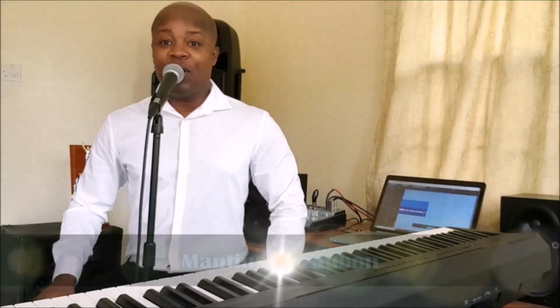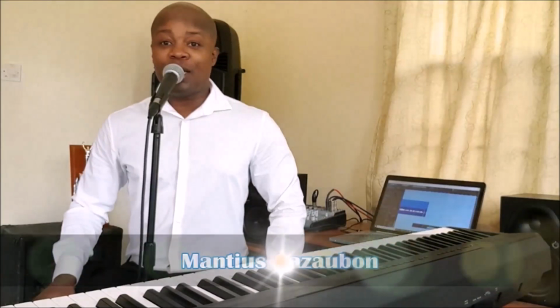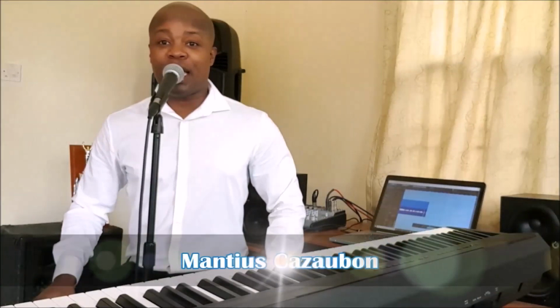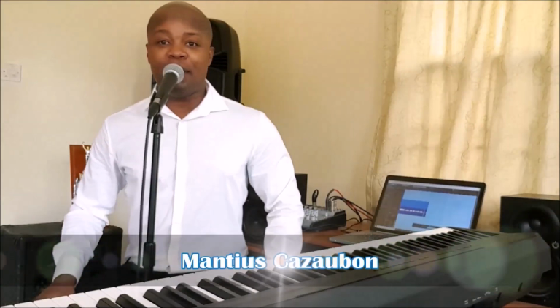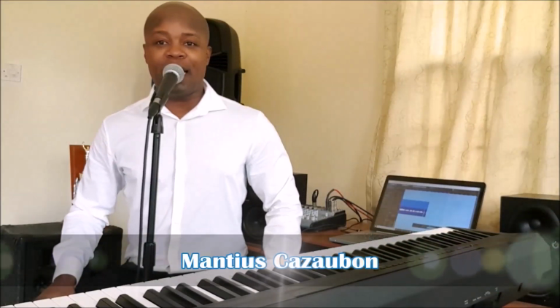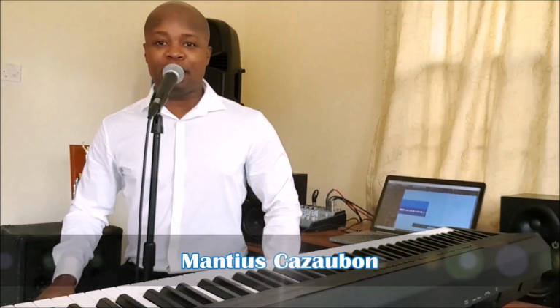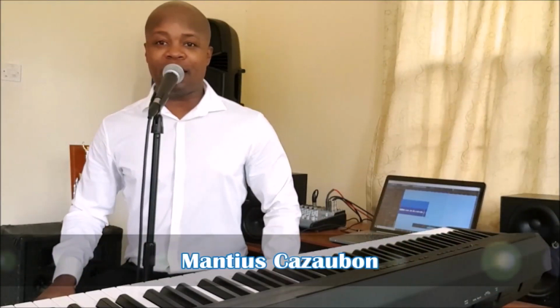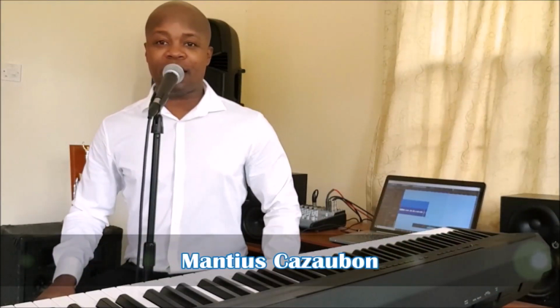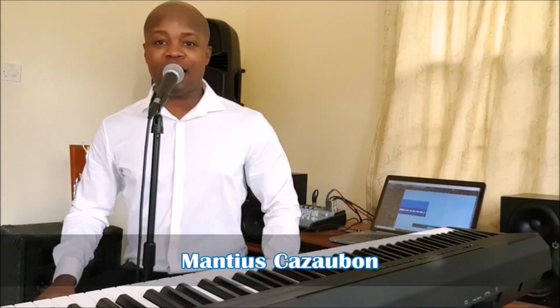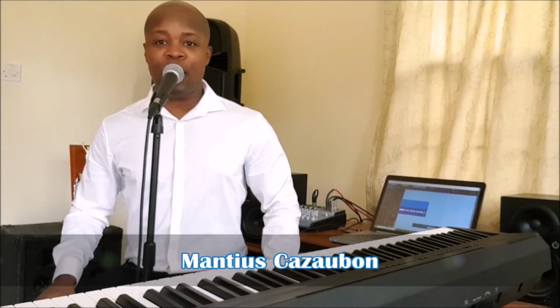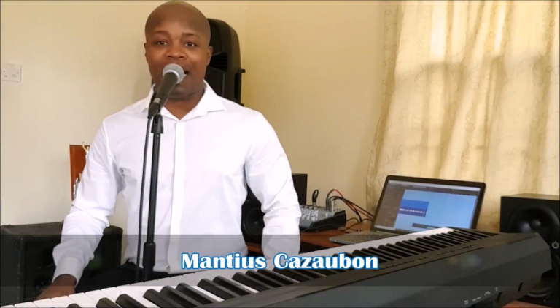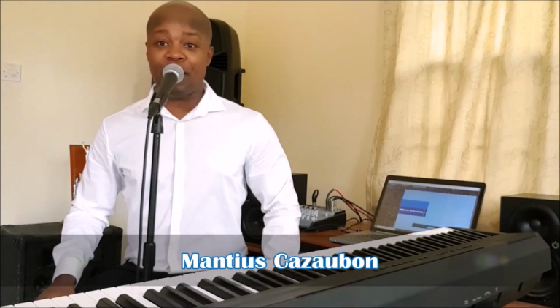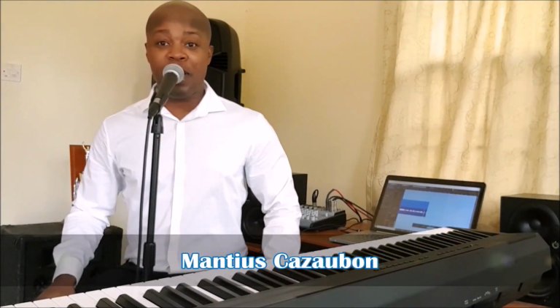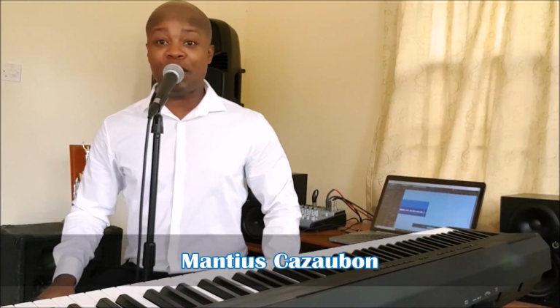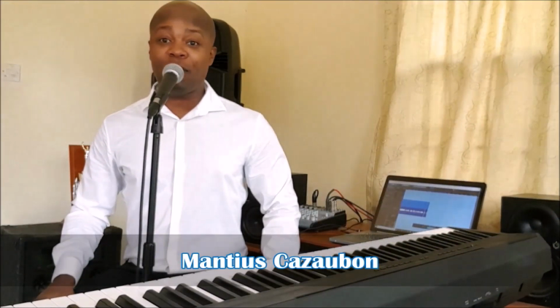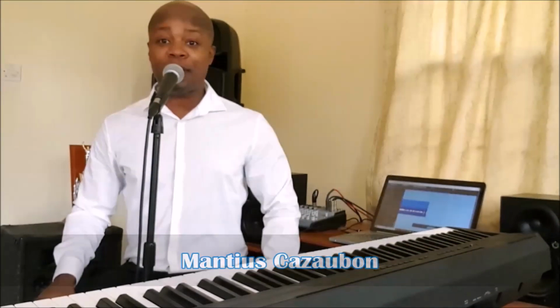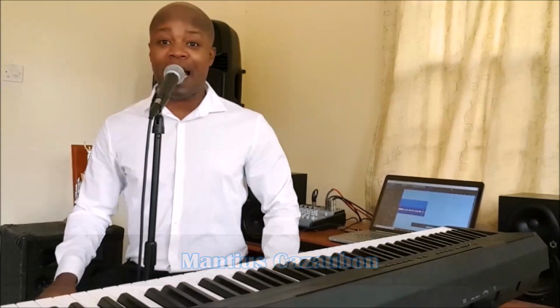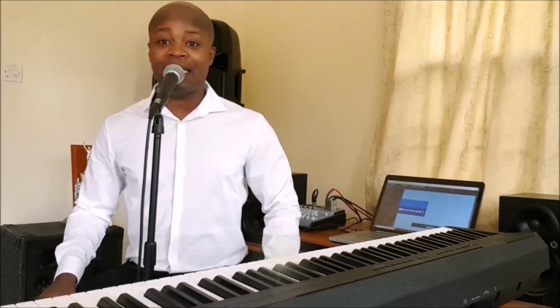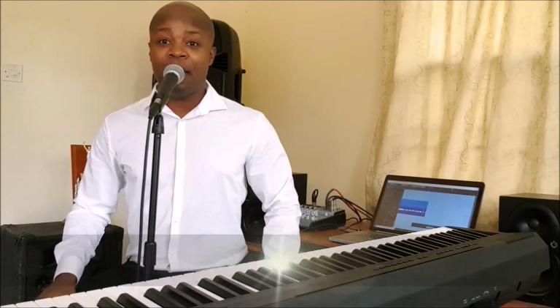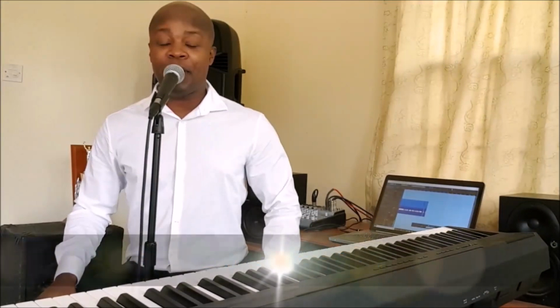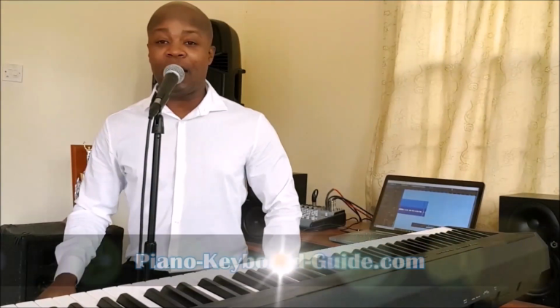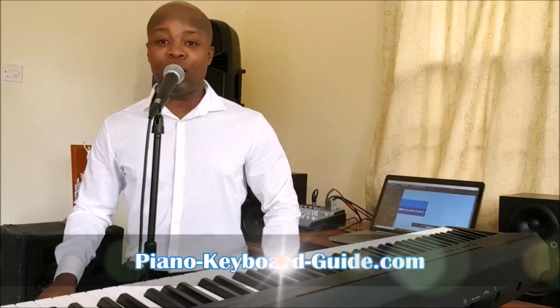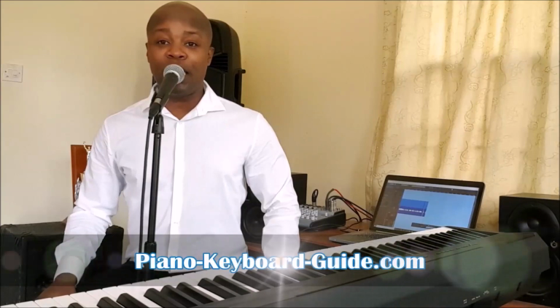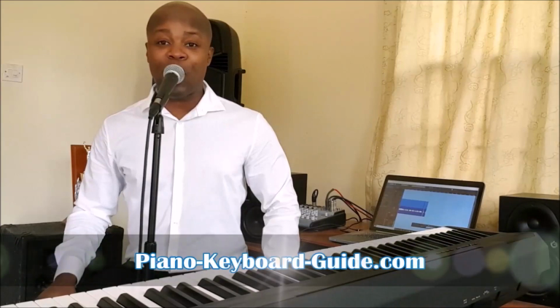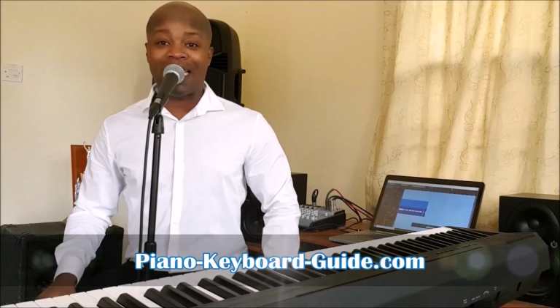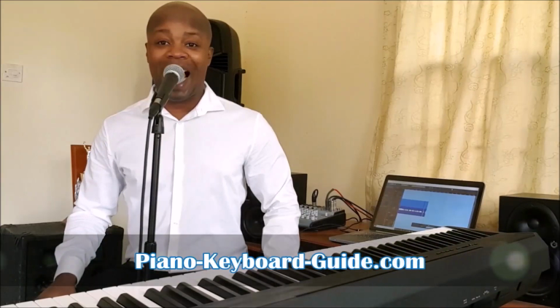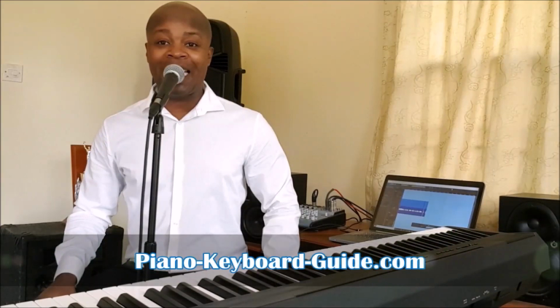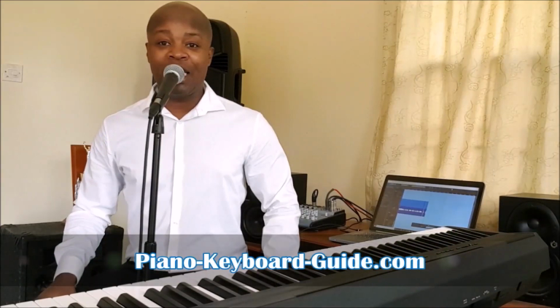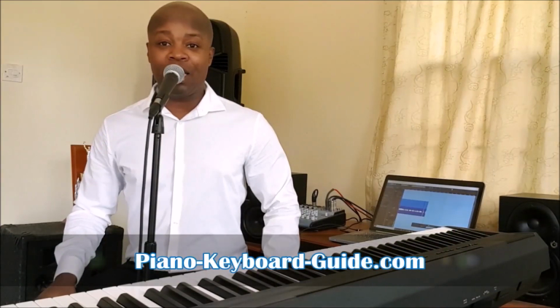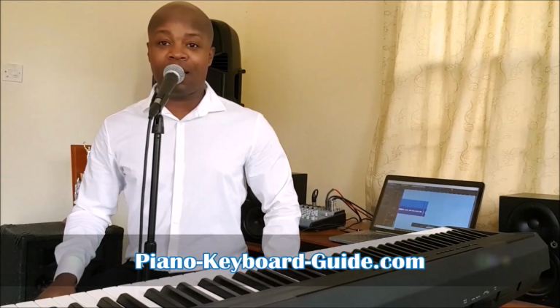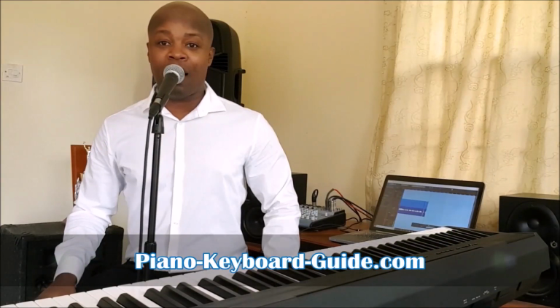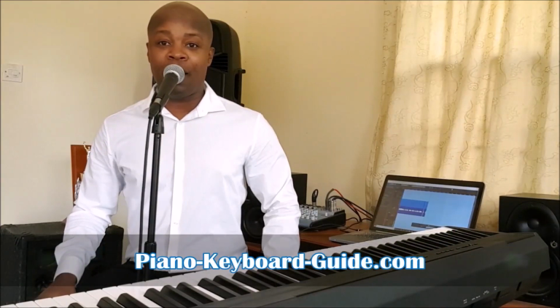Hello once again, my name is Manchas Kasabal and I am the creator of the website PianoKeyboardGuide.com.